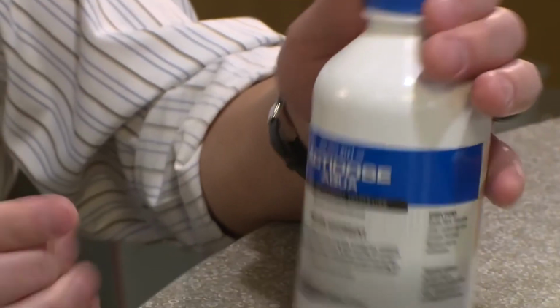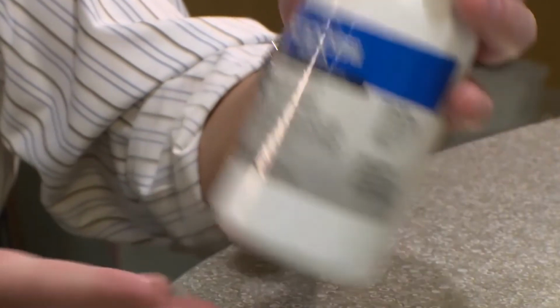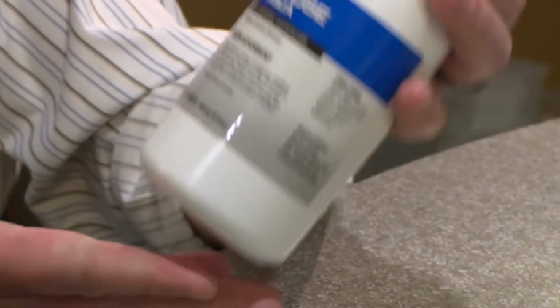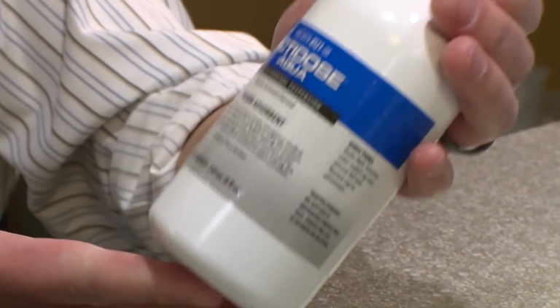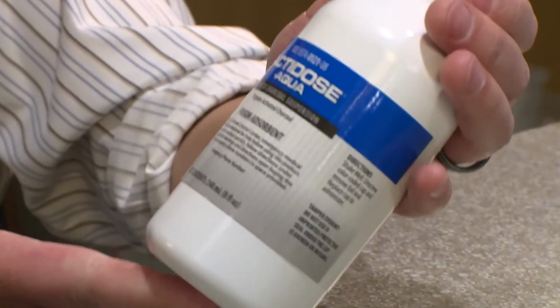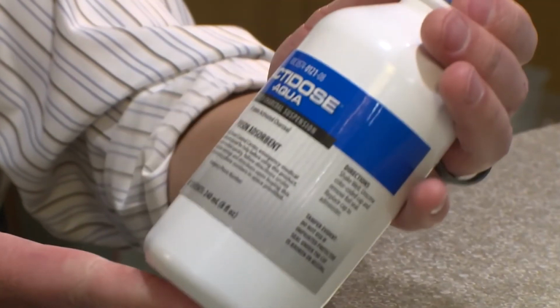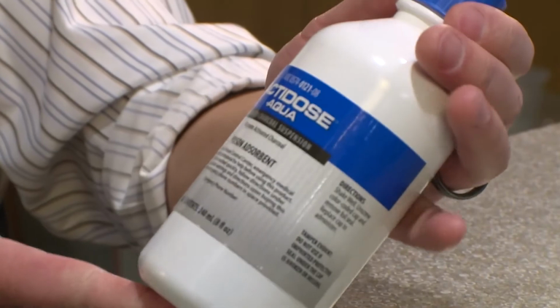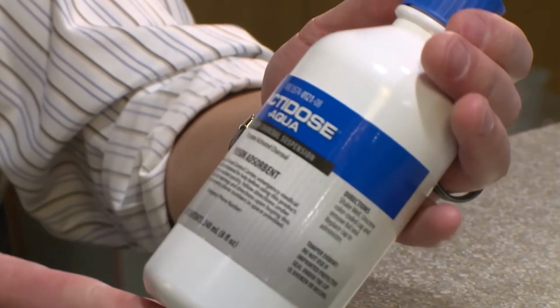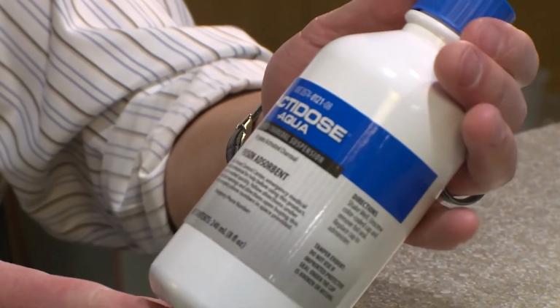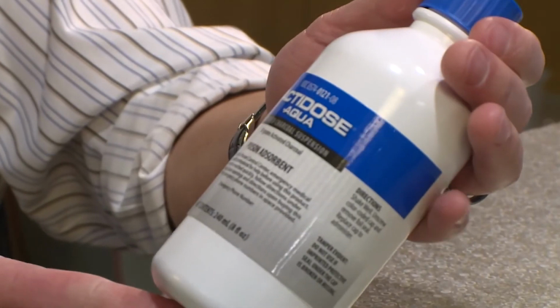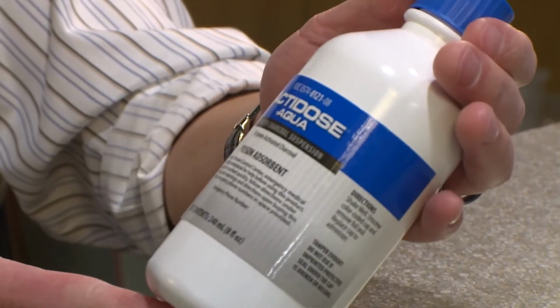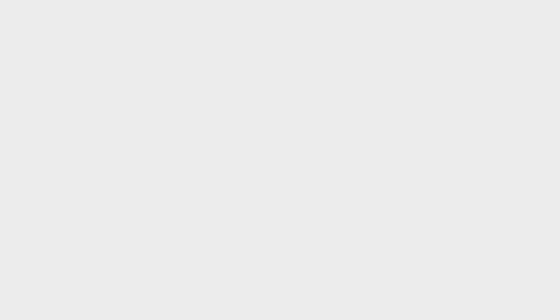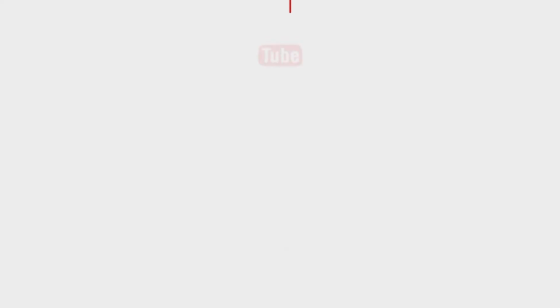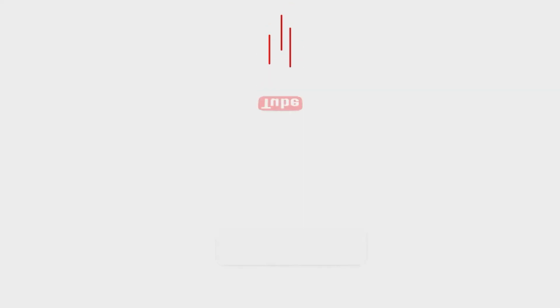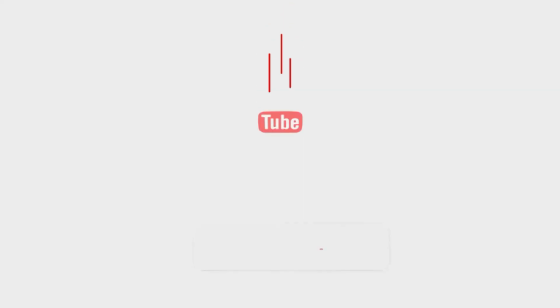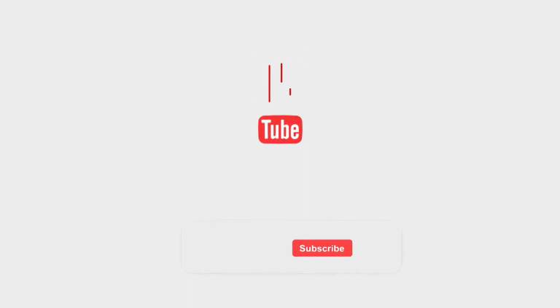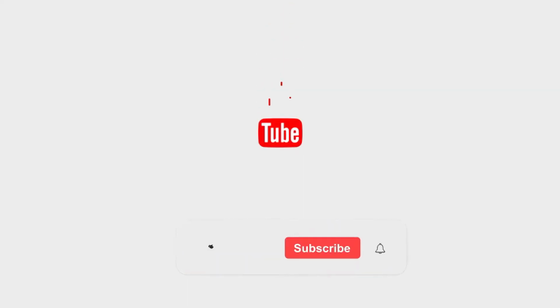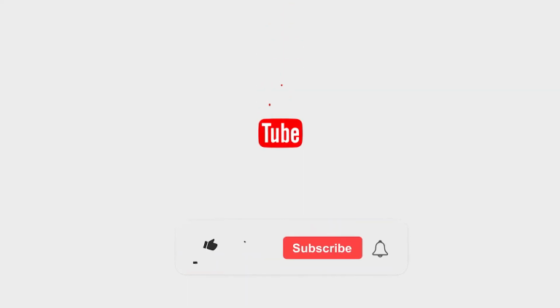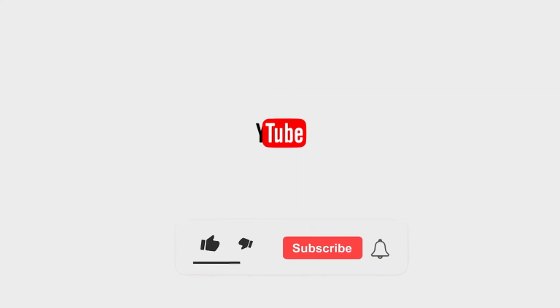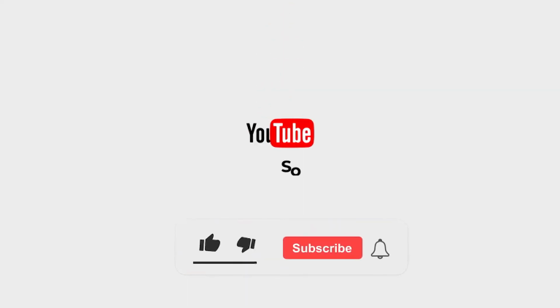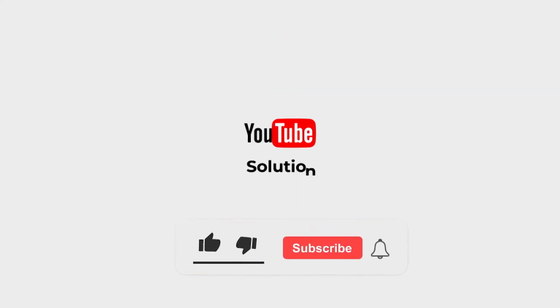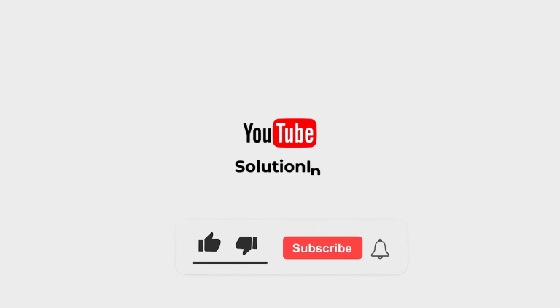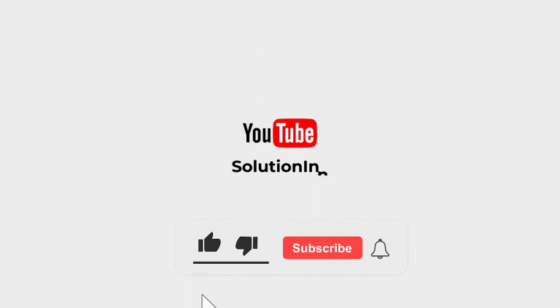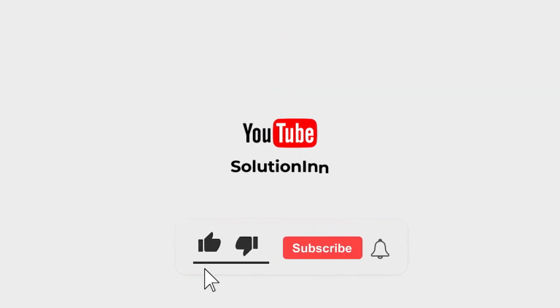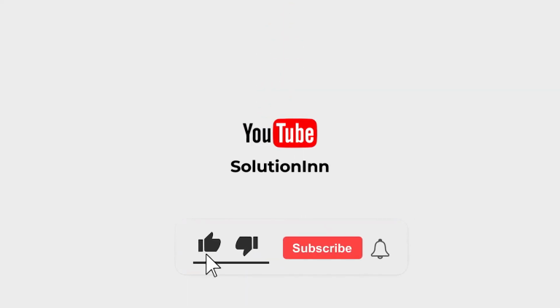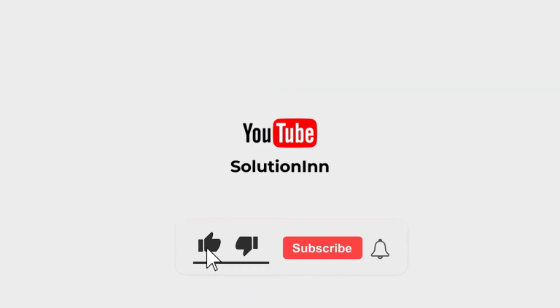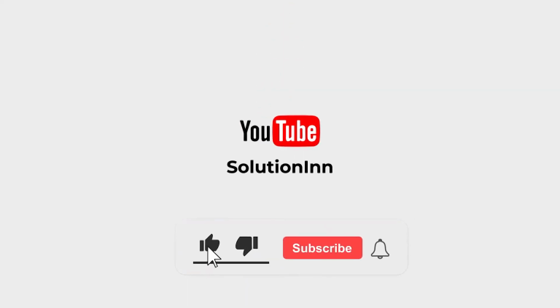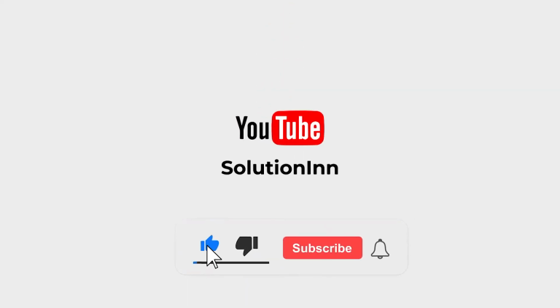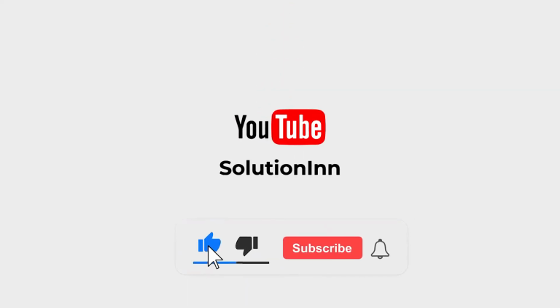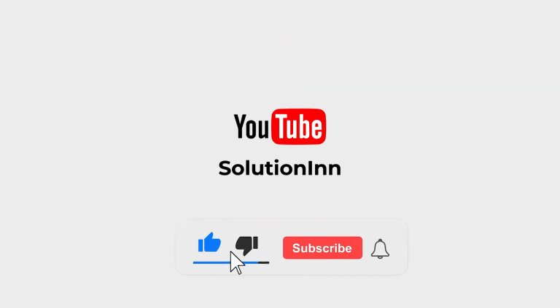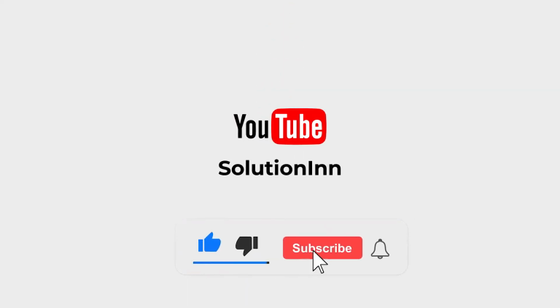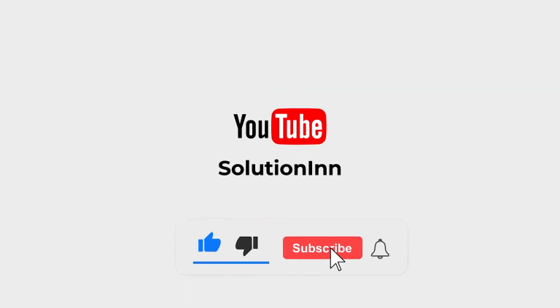So that's the video for today. I hope you liked it. For more interesting videos like this, please subscribe to our channel.